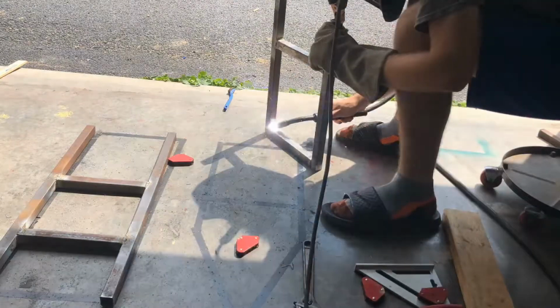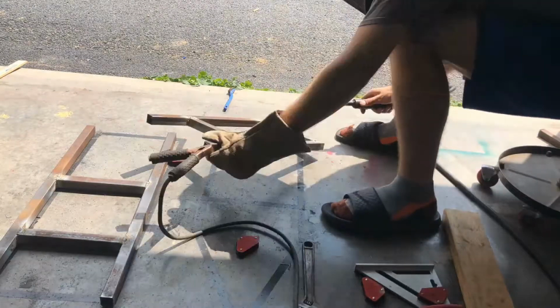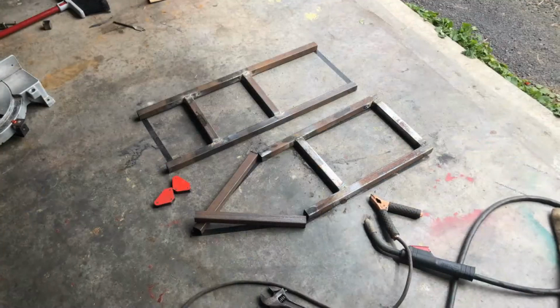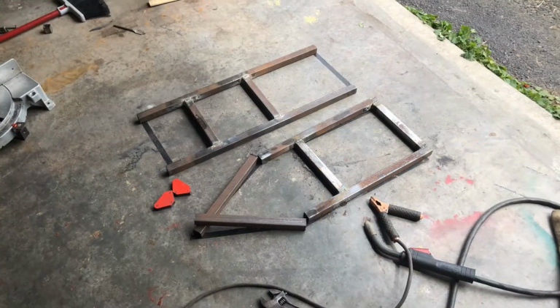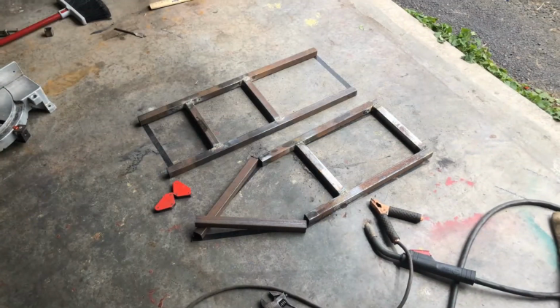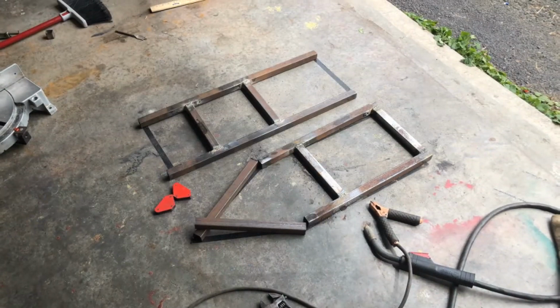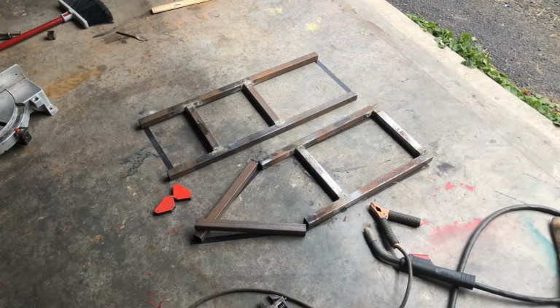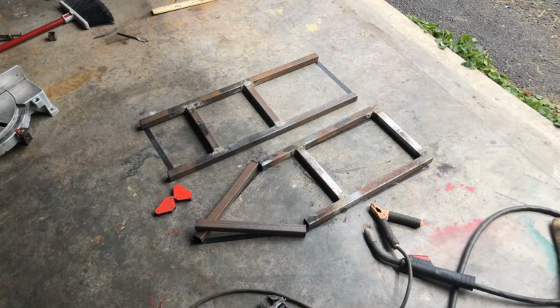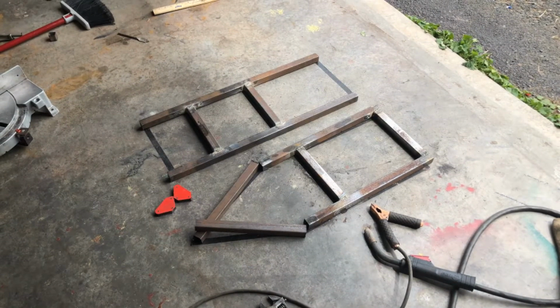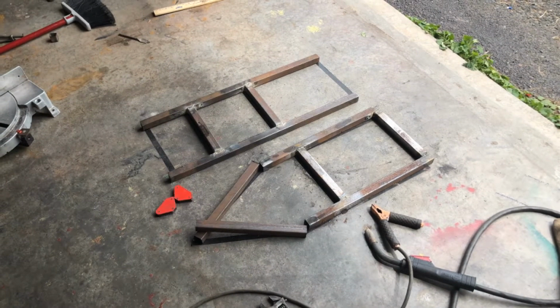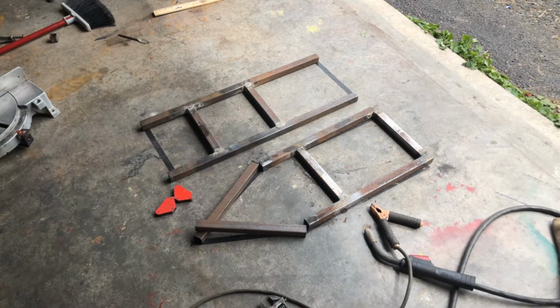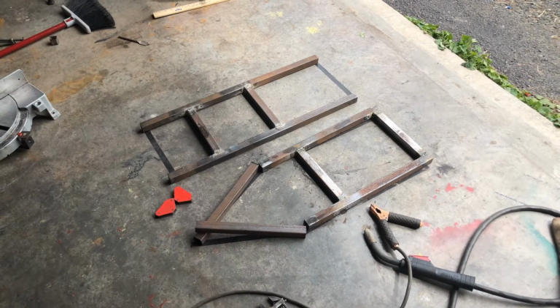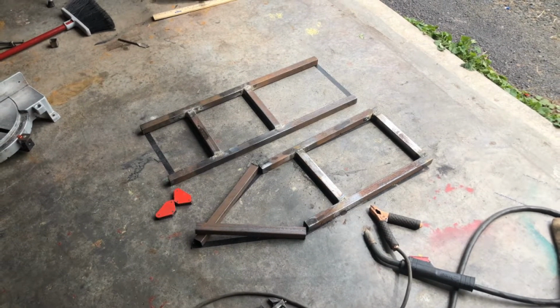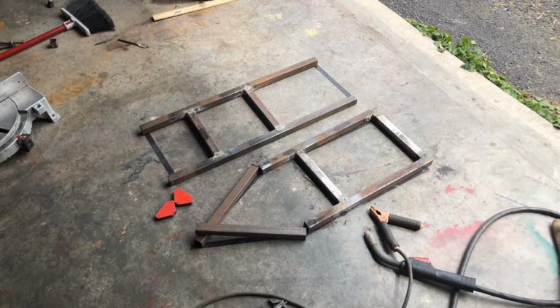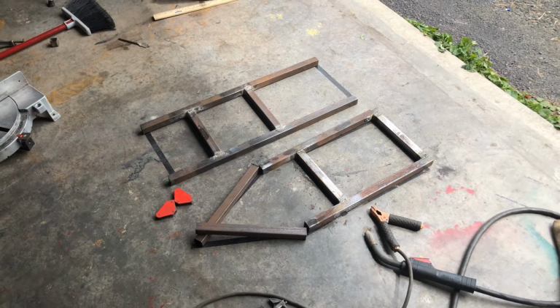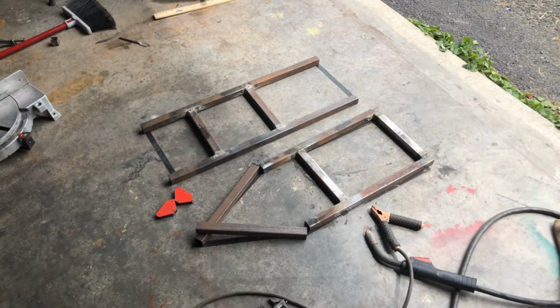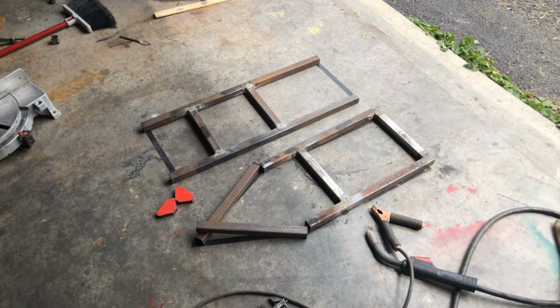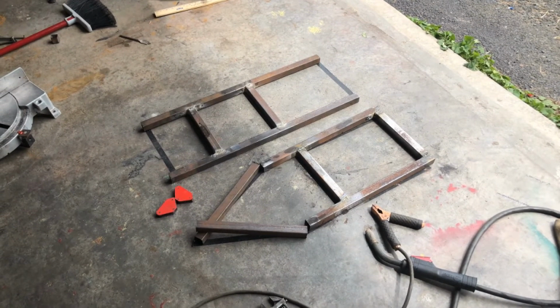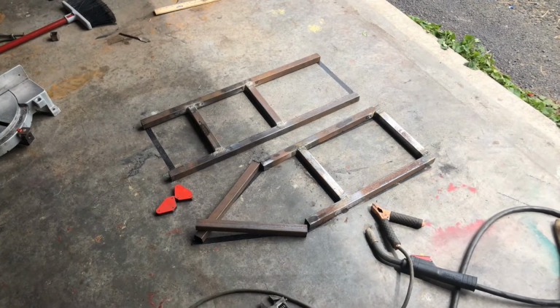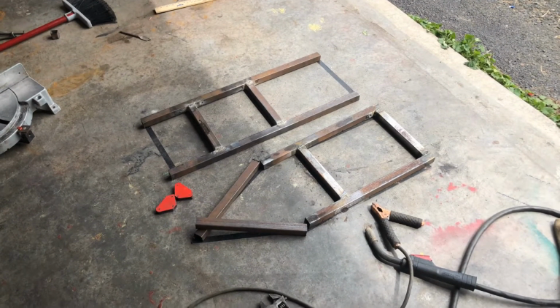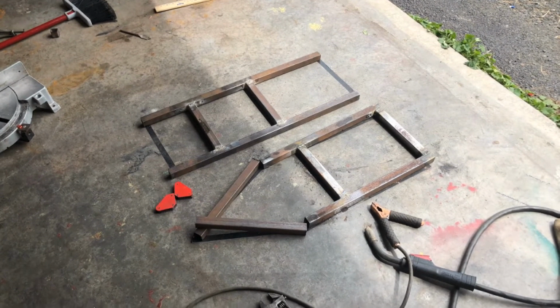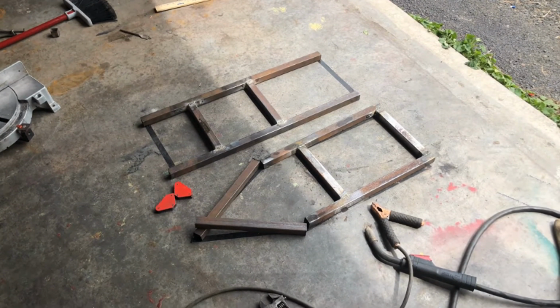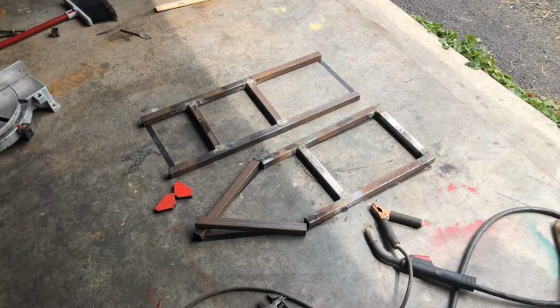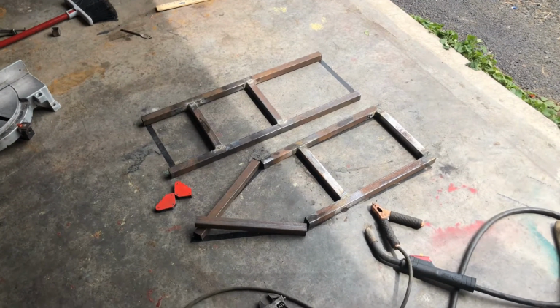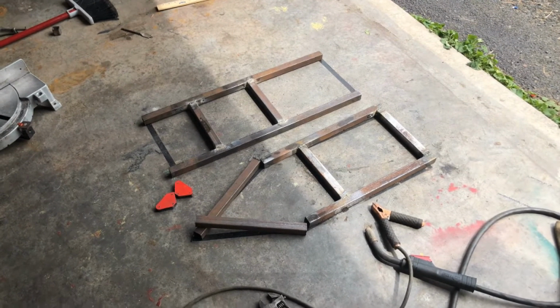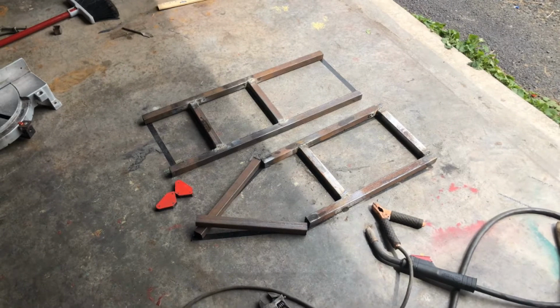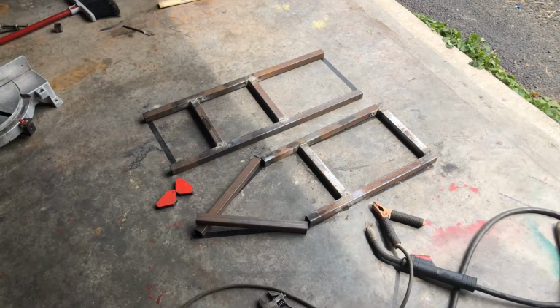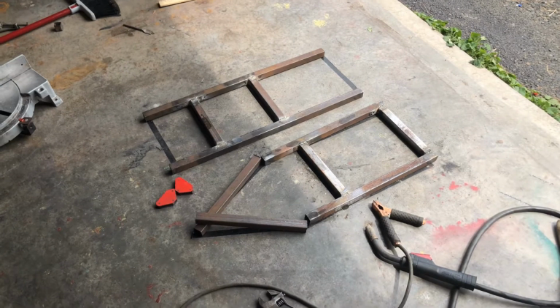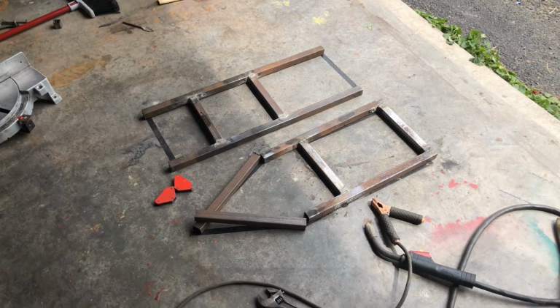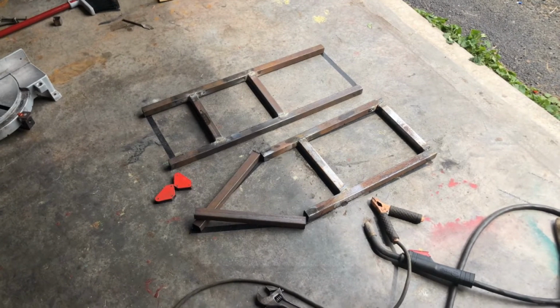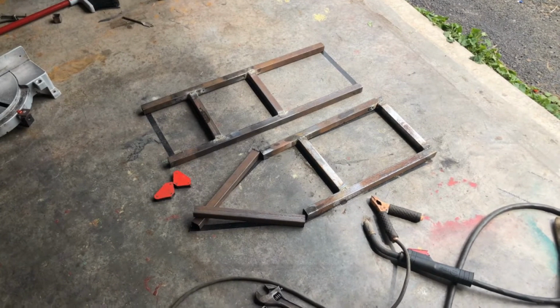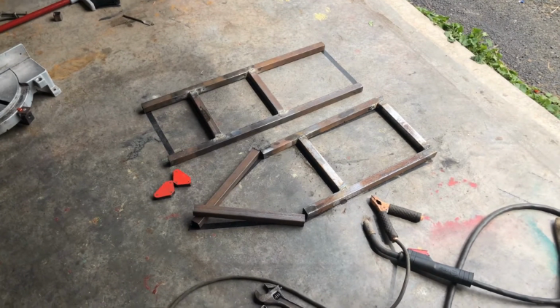With the top mostly welded up, we're going to move on to getting the funky angles right on the triangular section of the top.